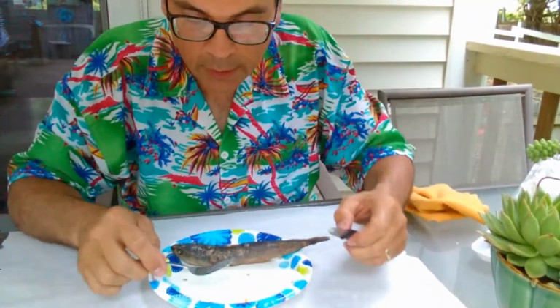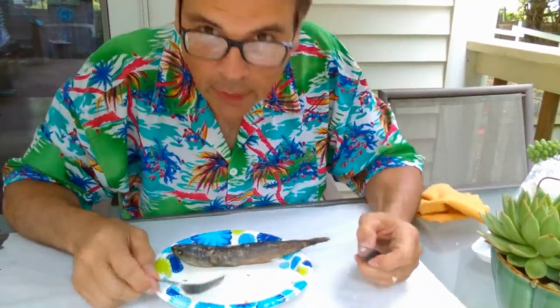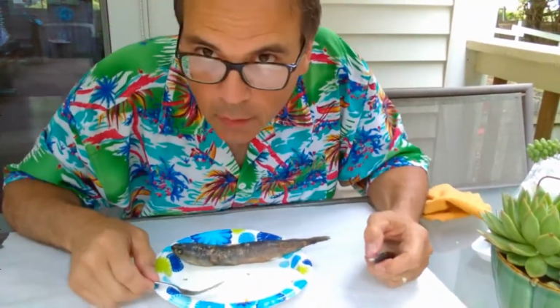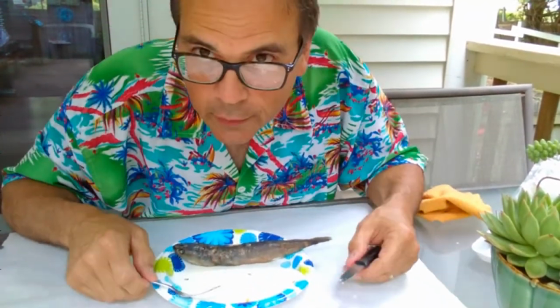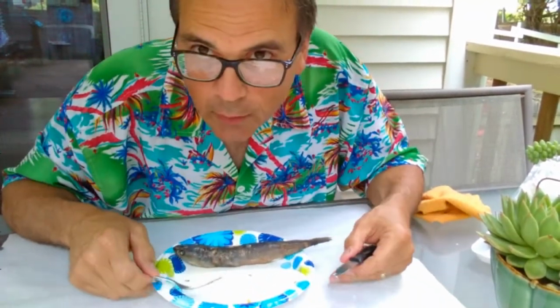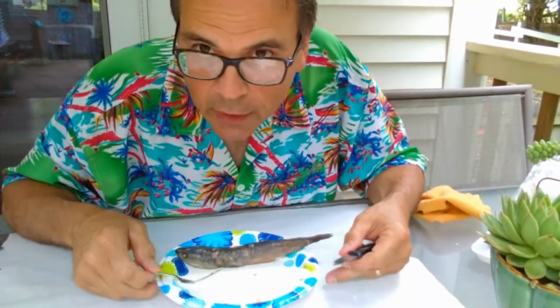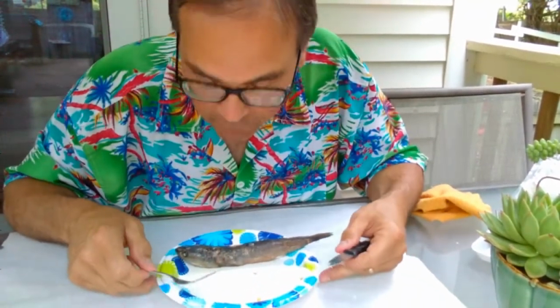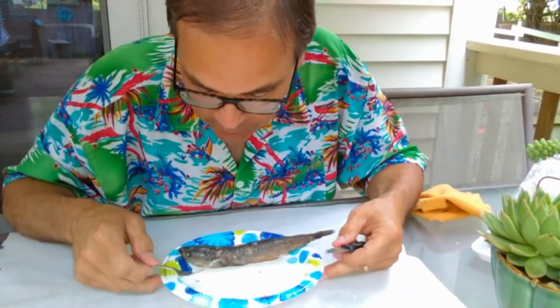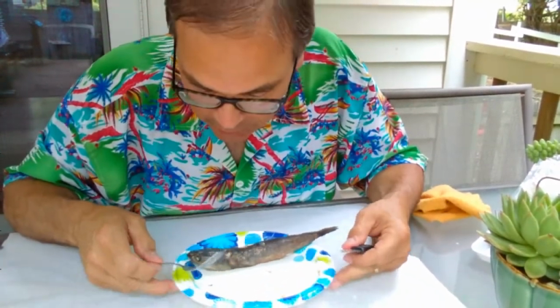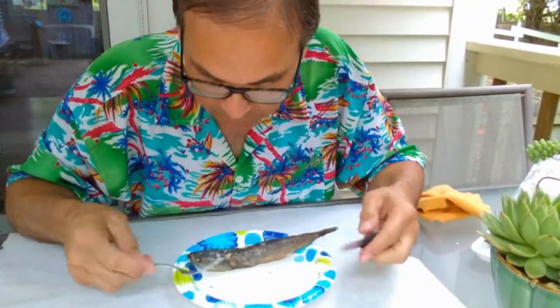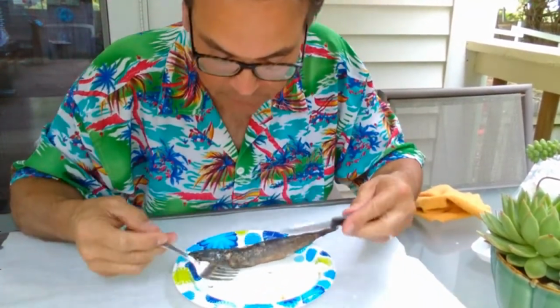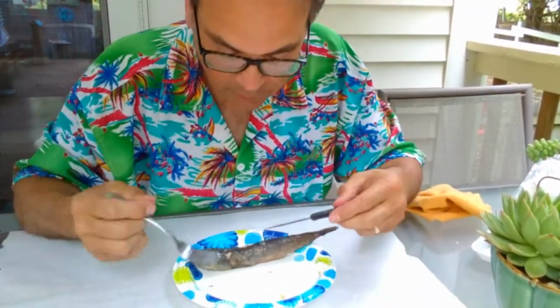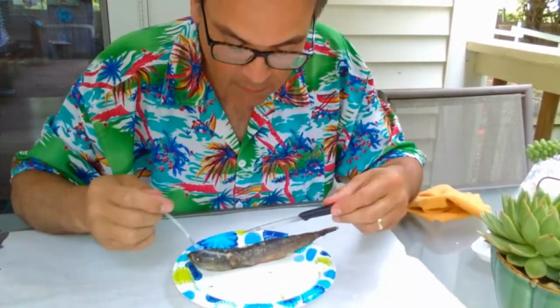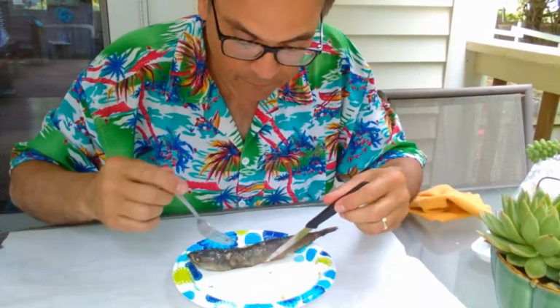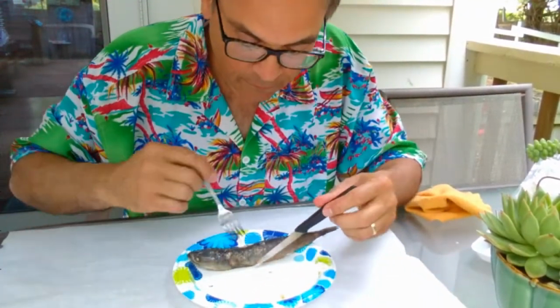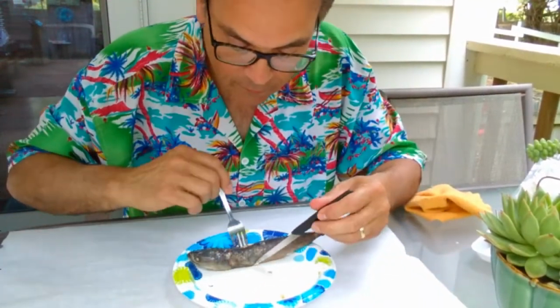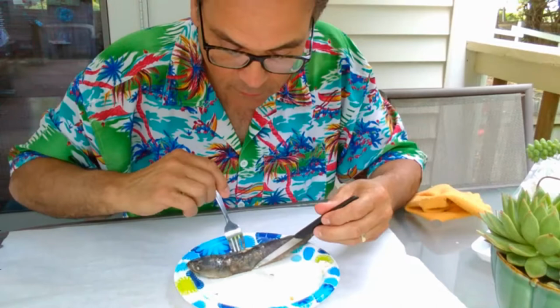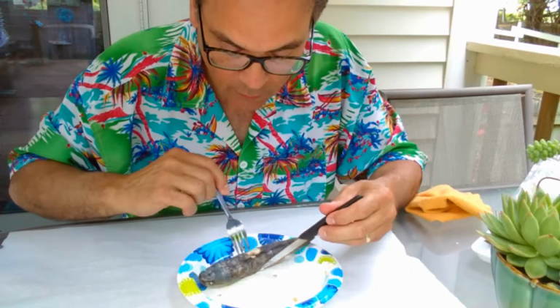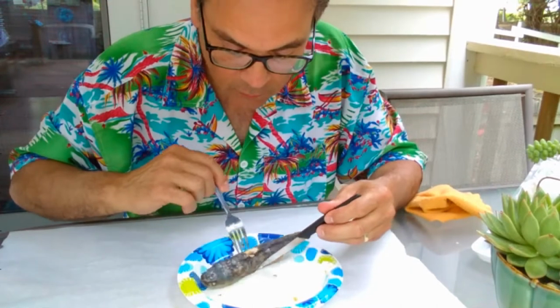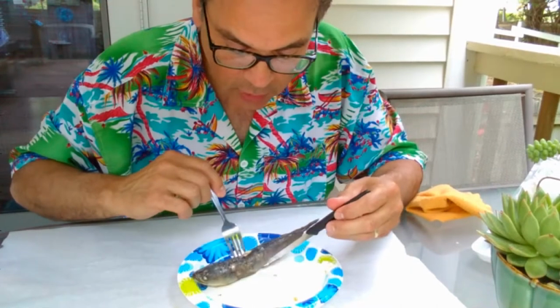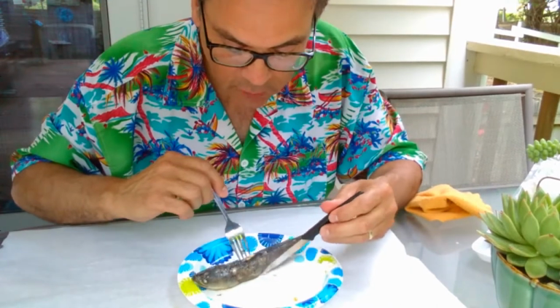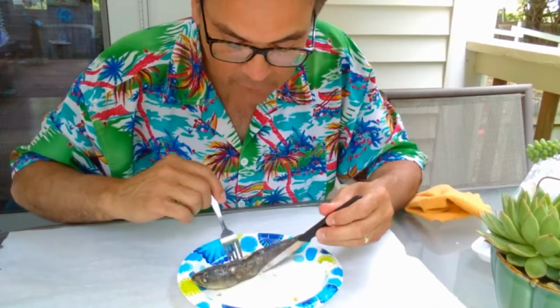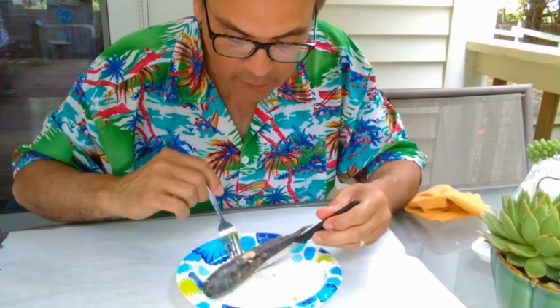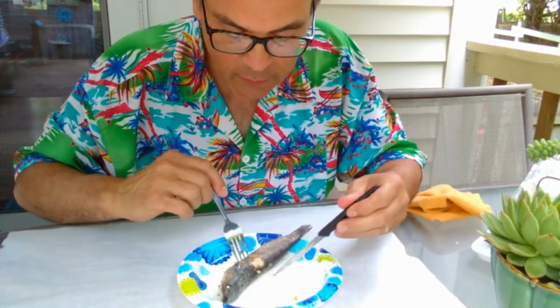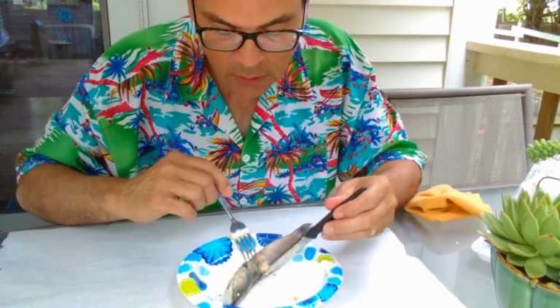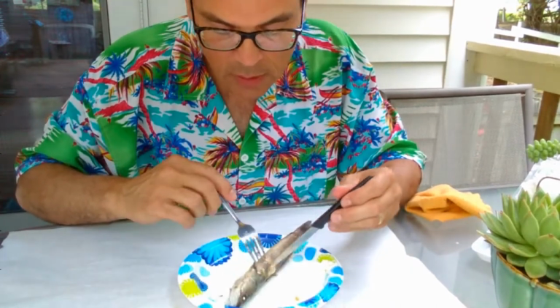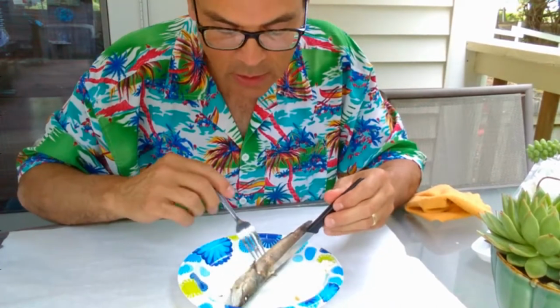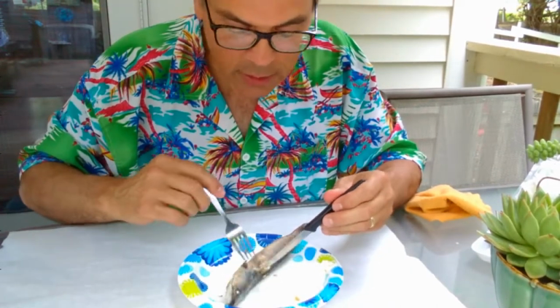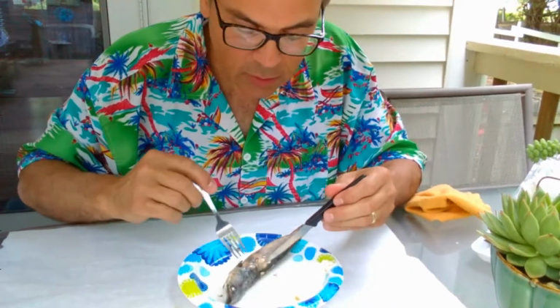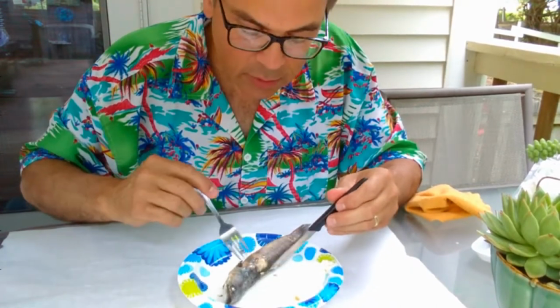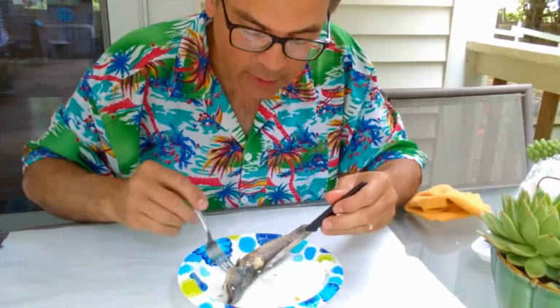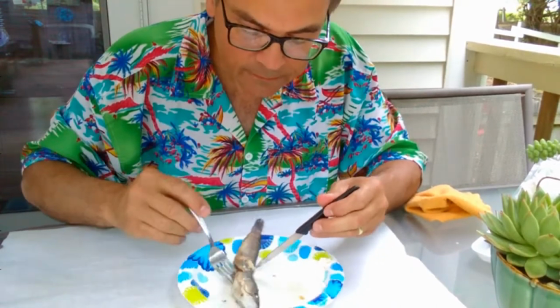Now the moment you've all been waiting for — to eat the whole fish on the hoof here. How do you go about that?